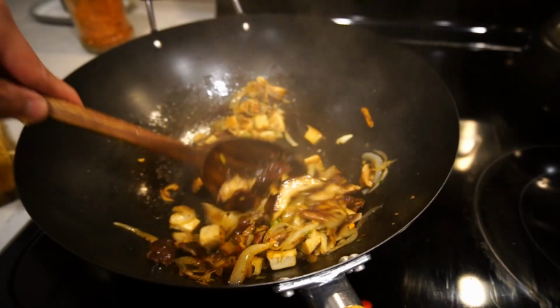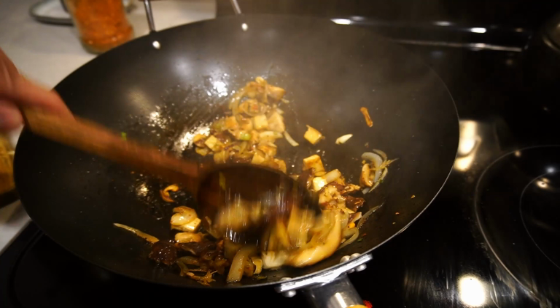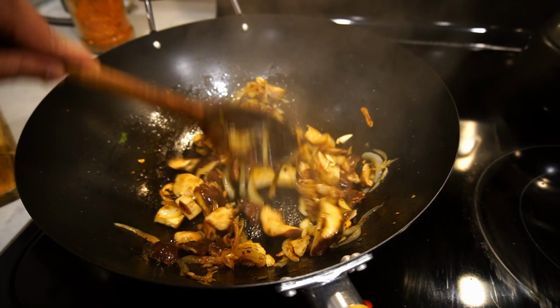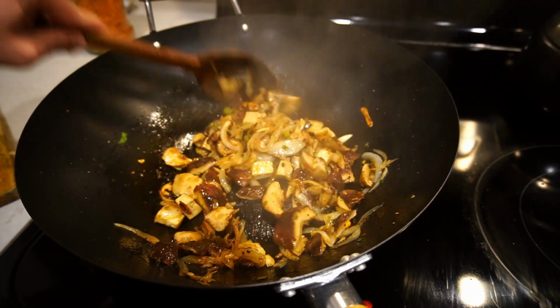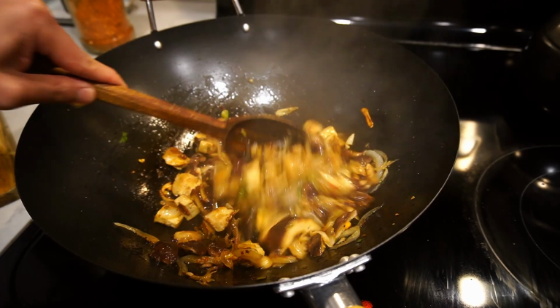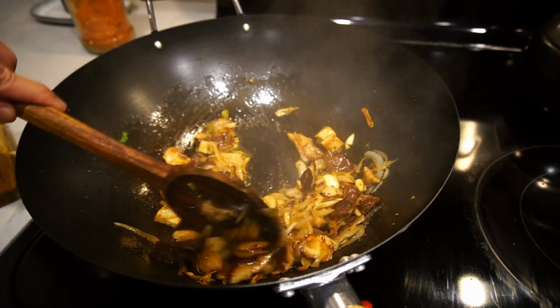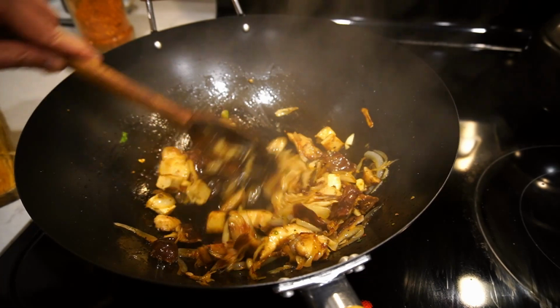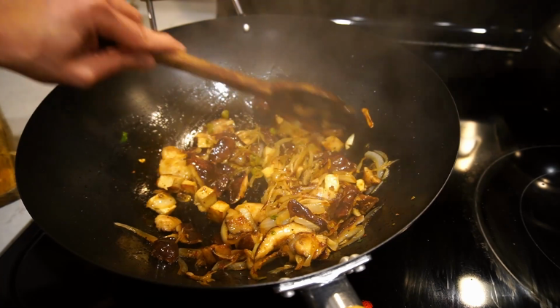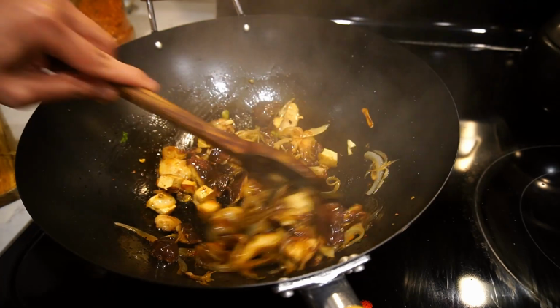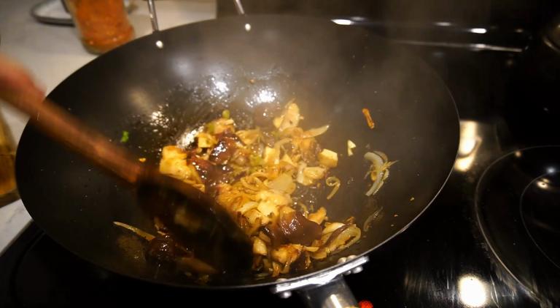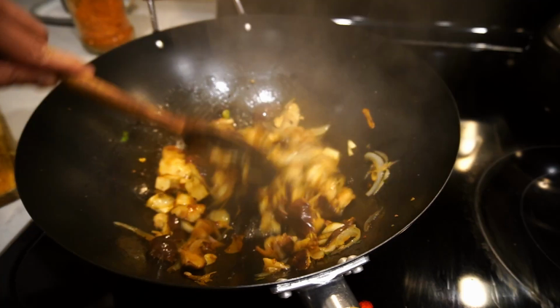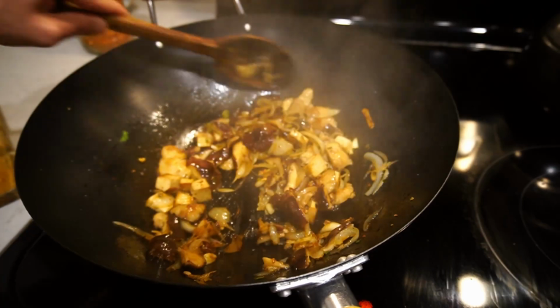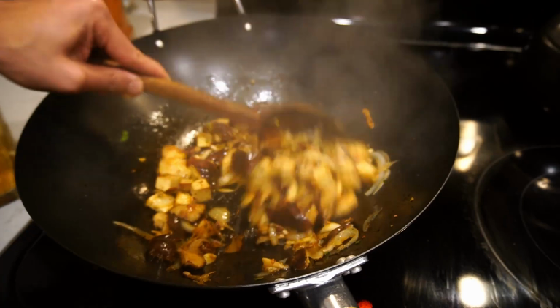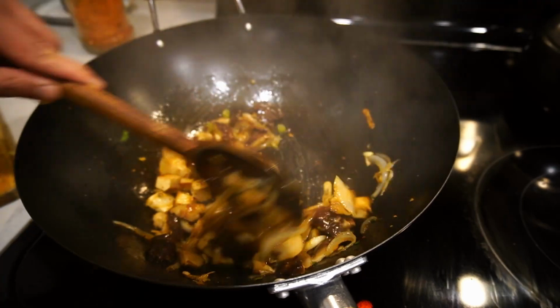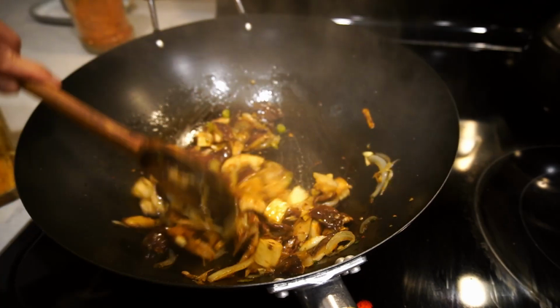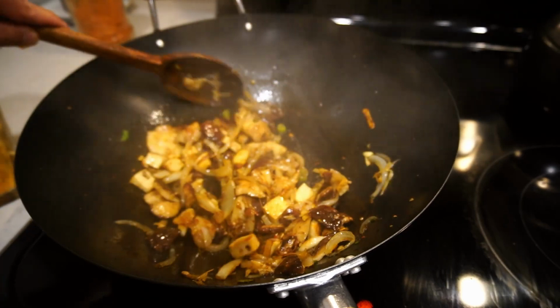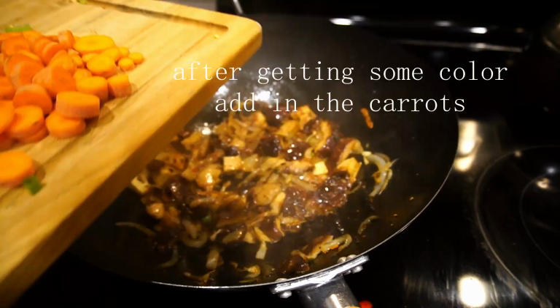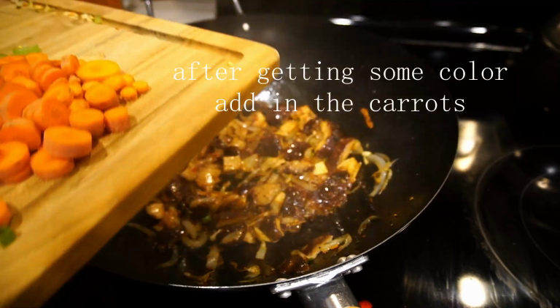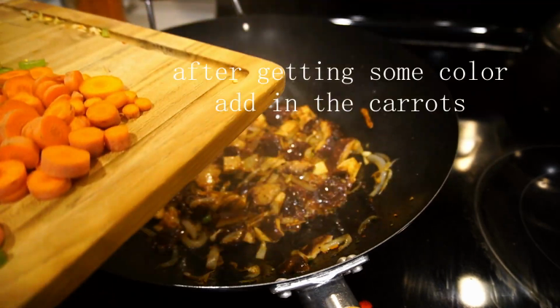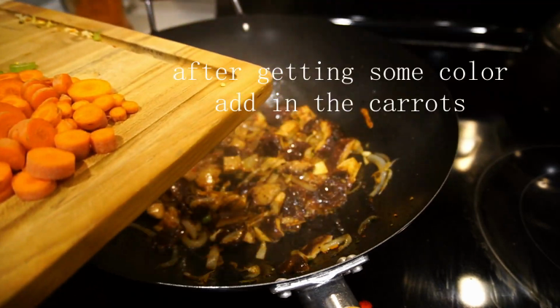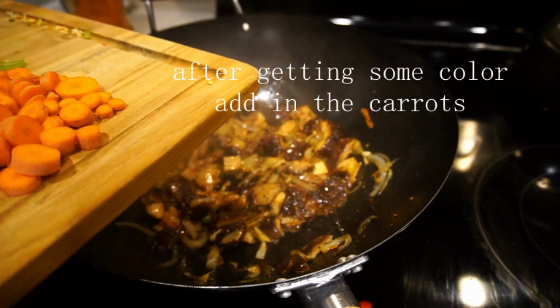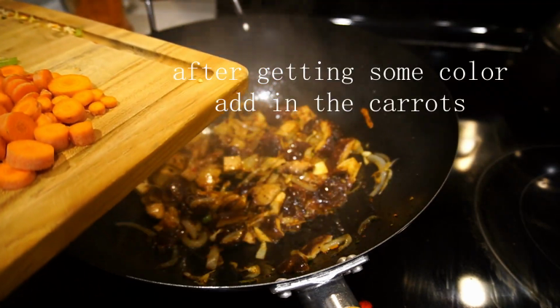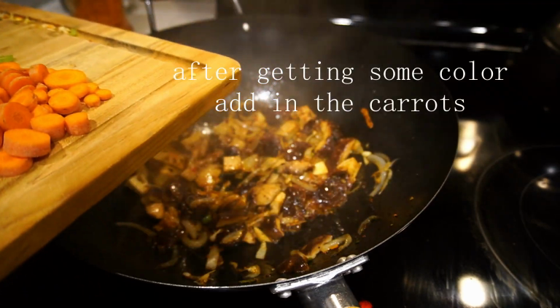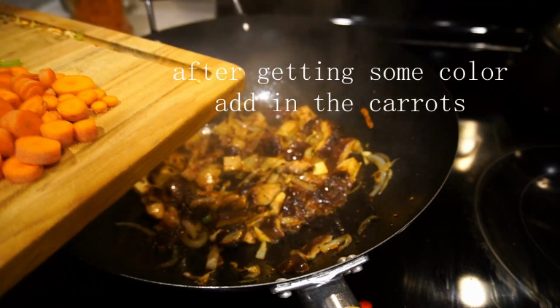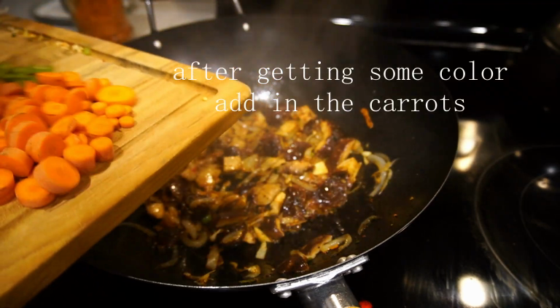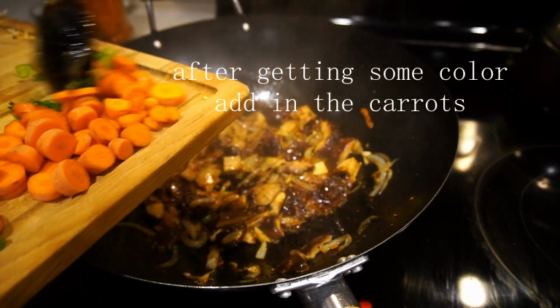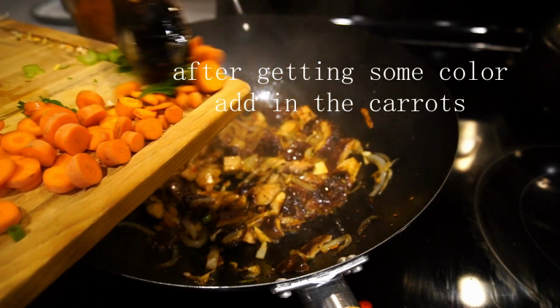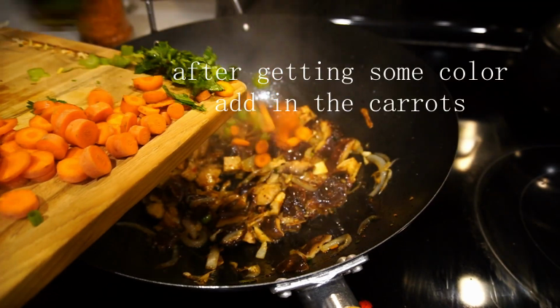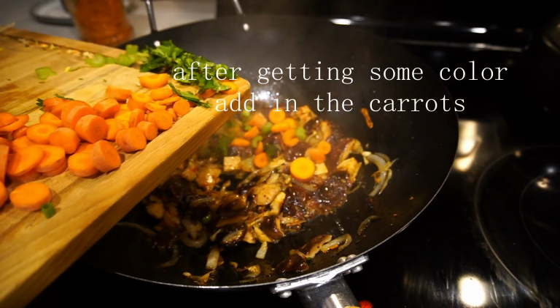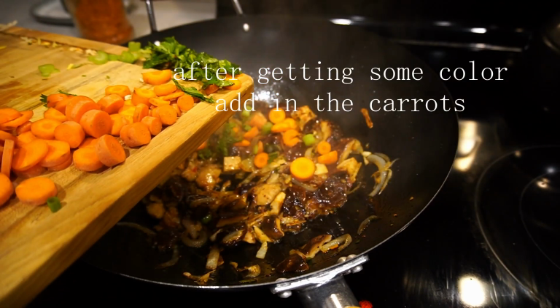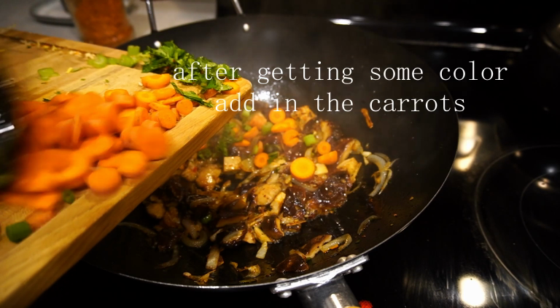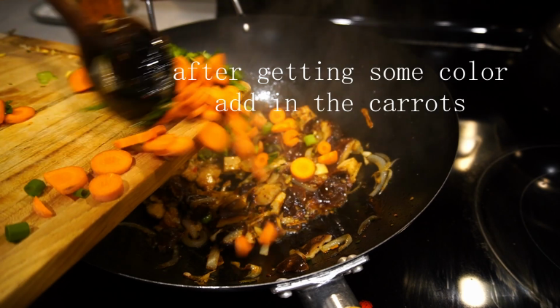That looks nice. I have a few tomatoes. I am making a fork.